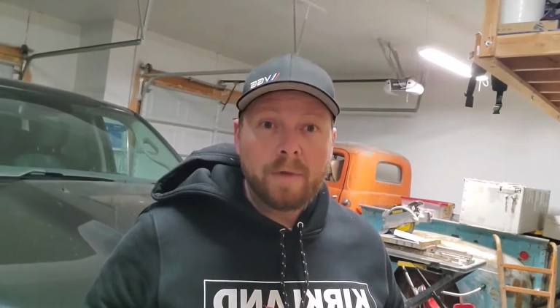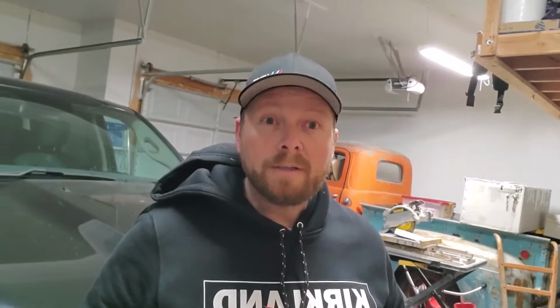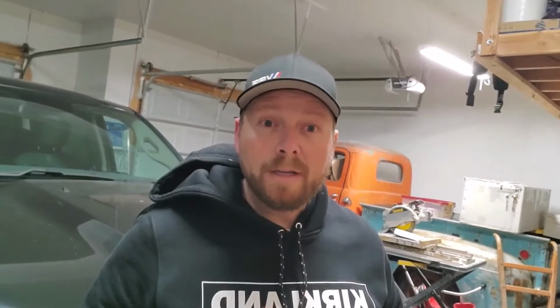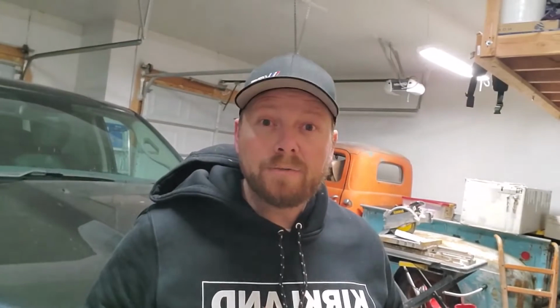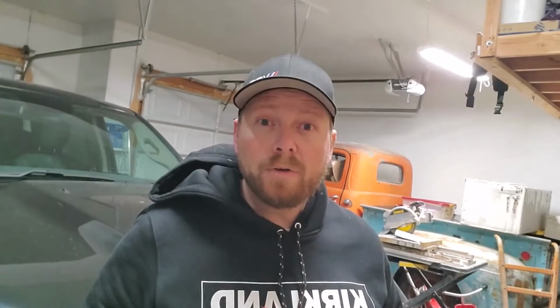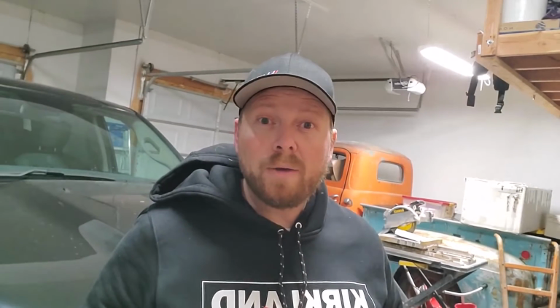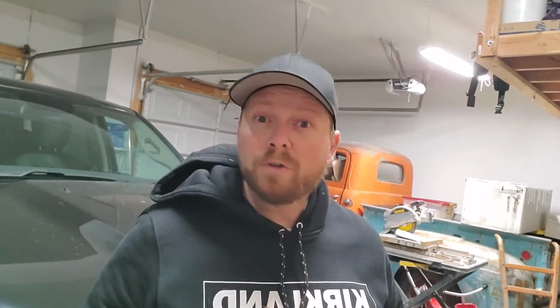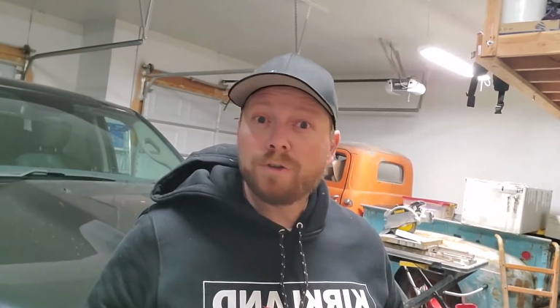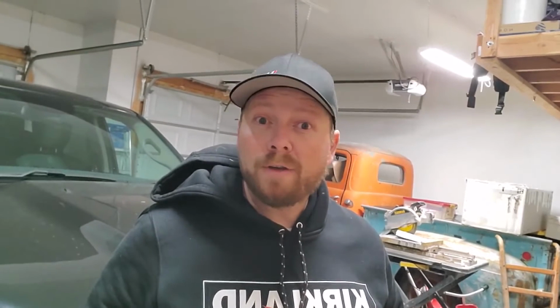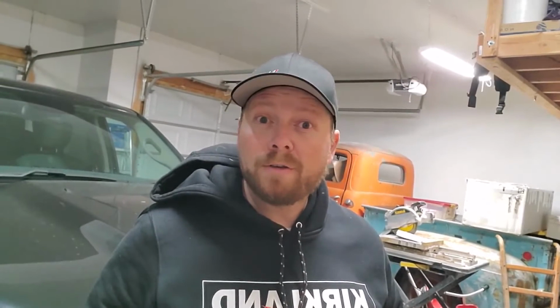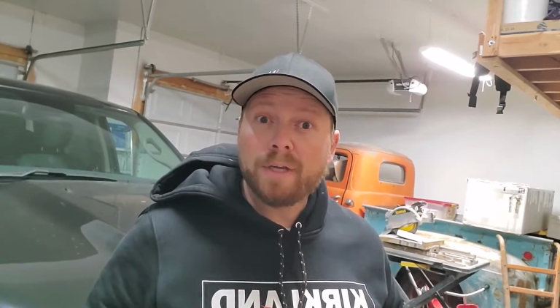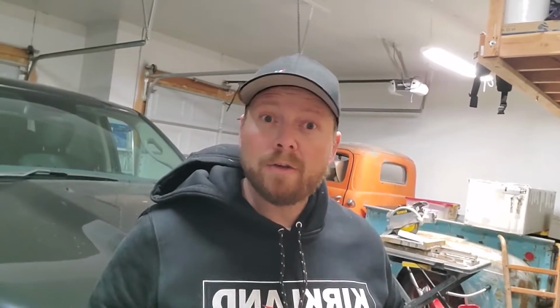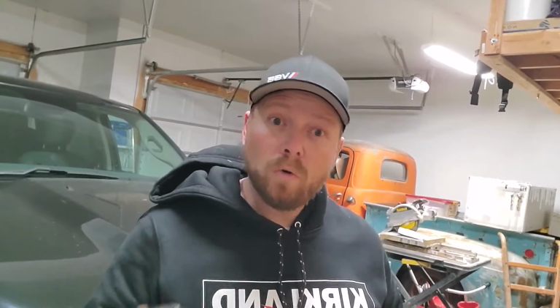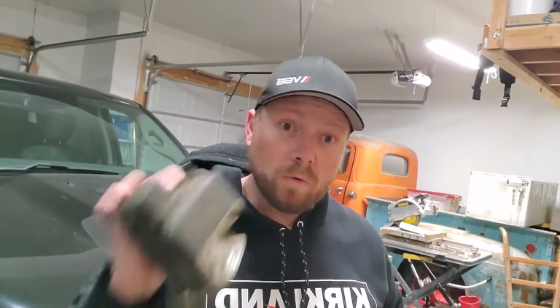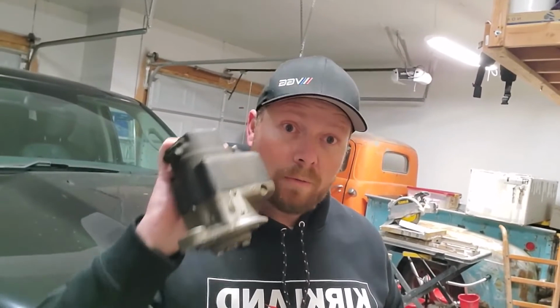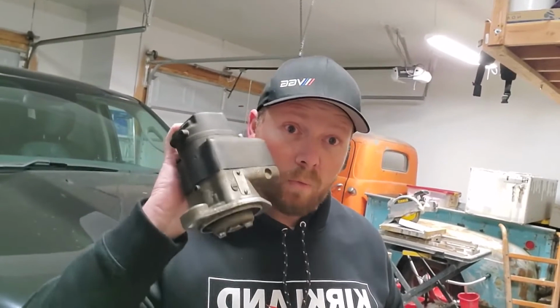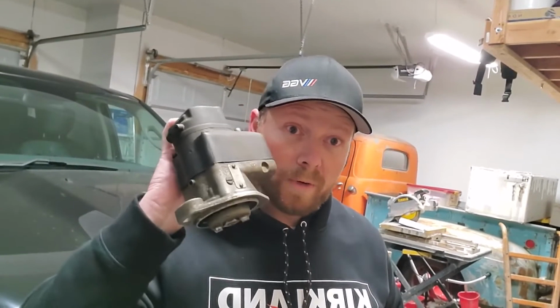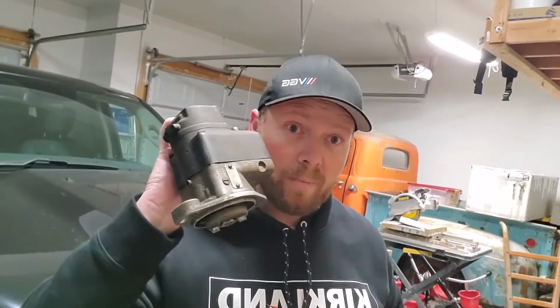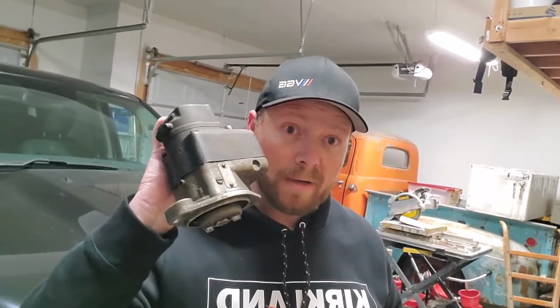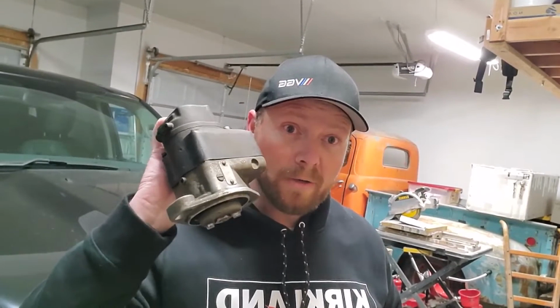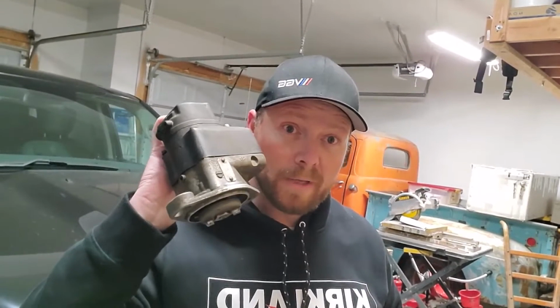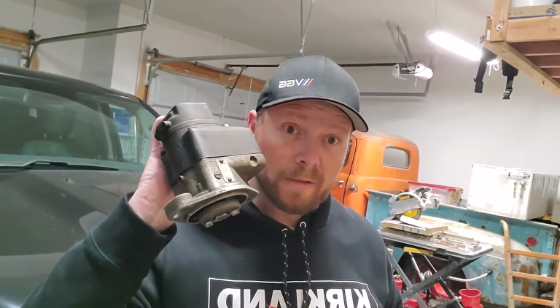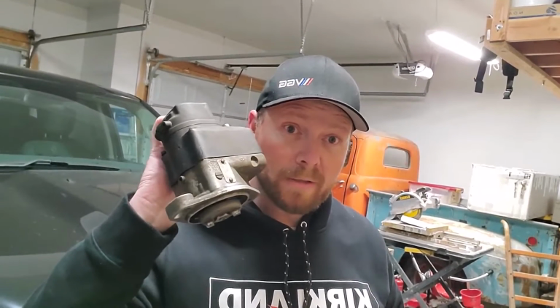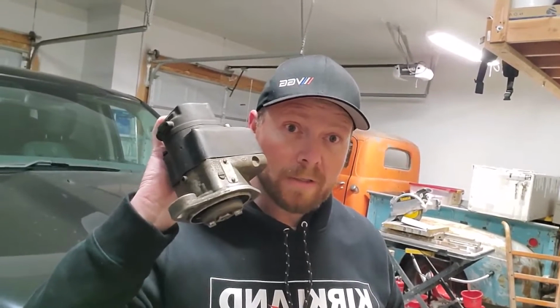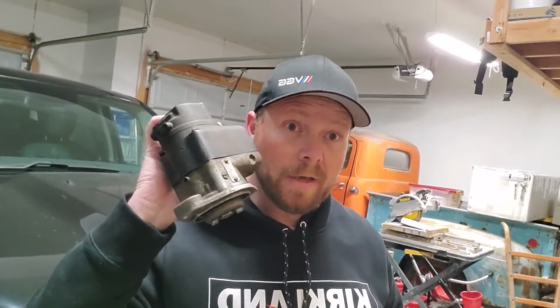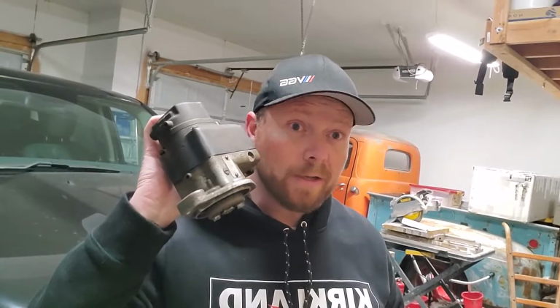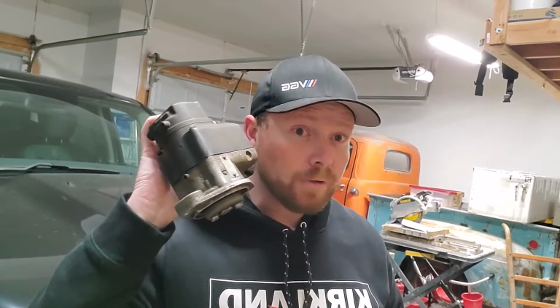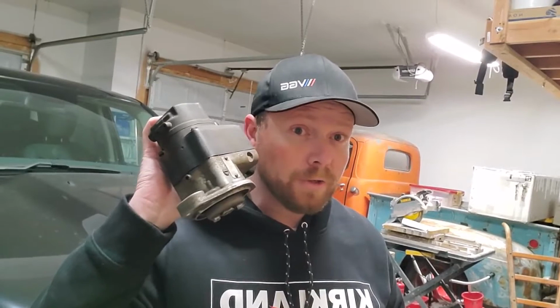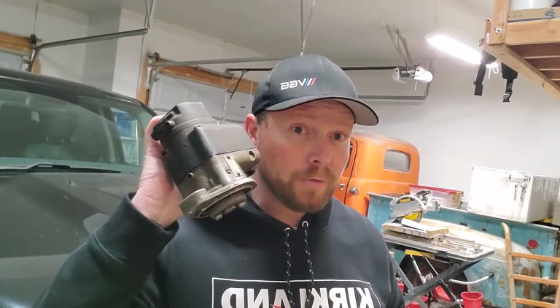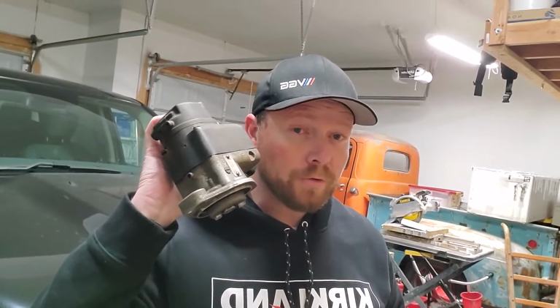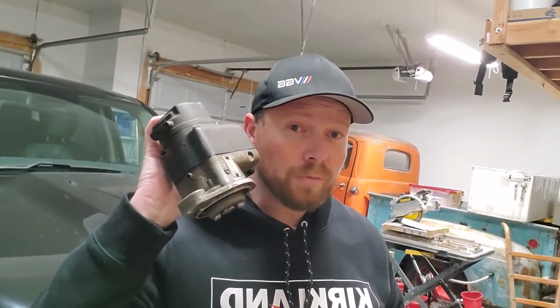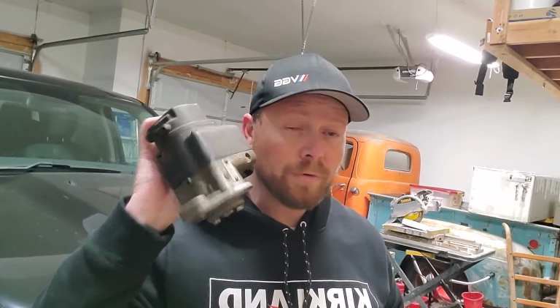On today's video I'm going to show you how you can take an old worn out magneto like this and turn it into a distributor.